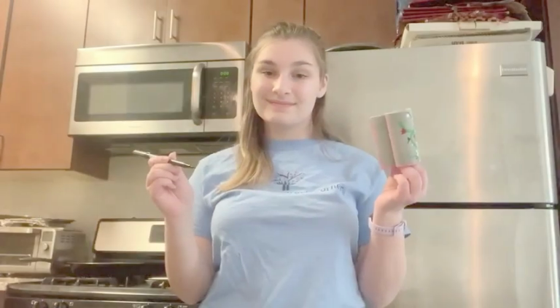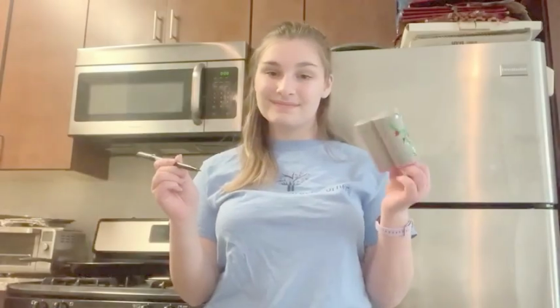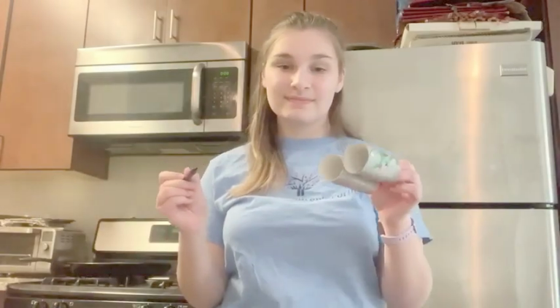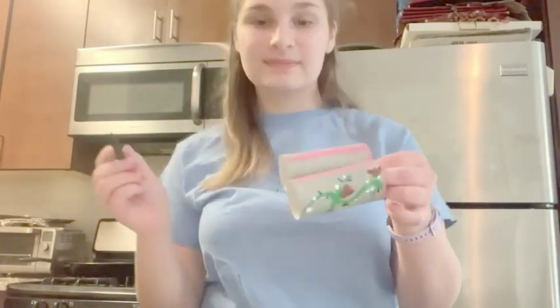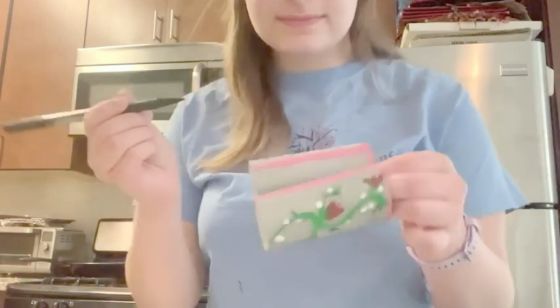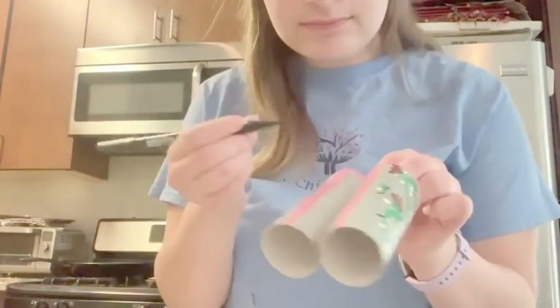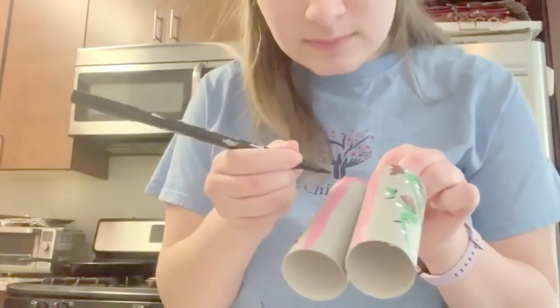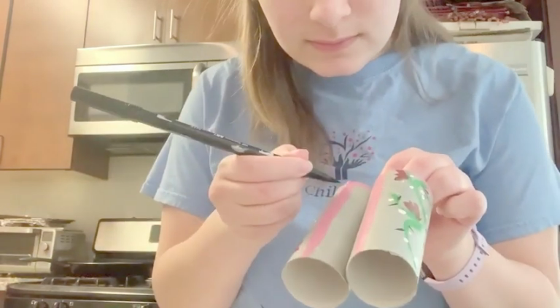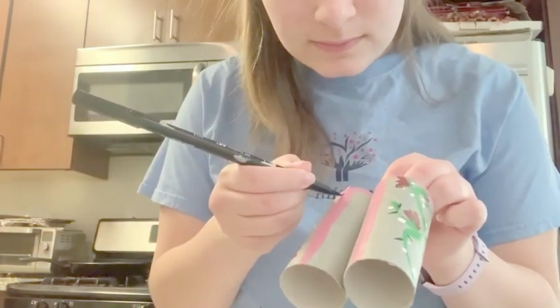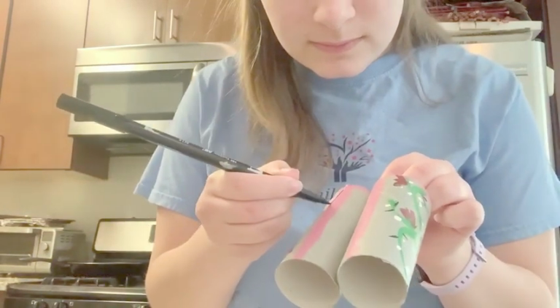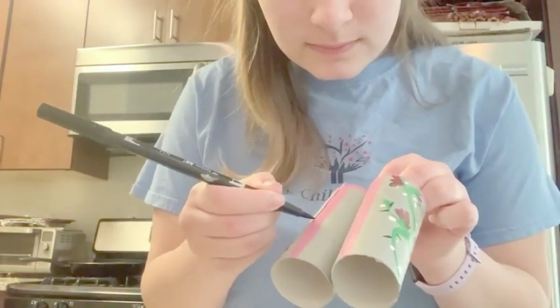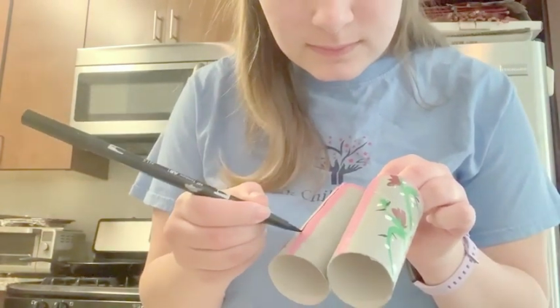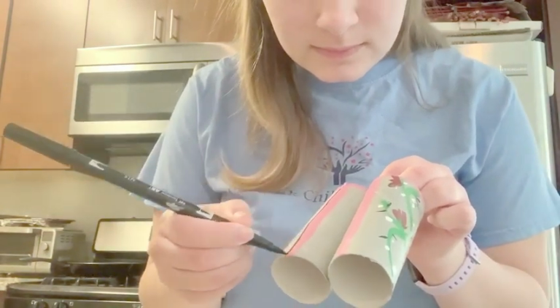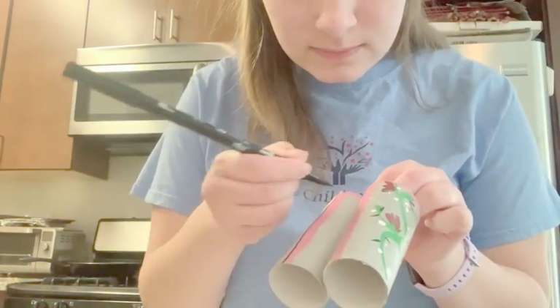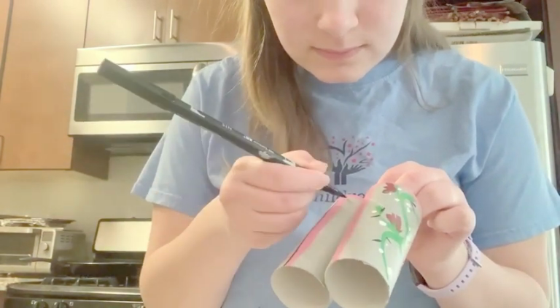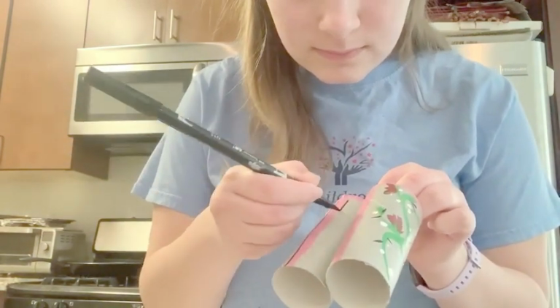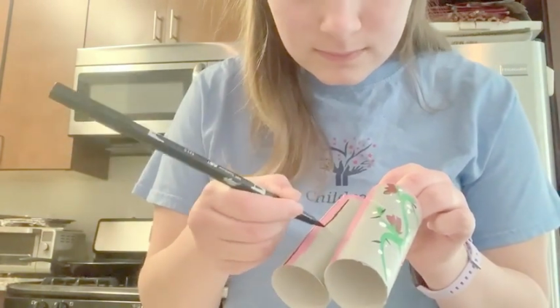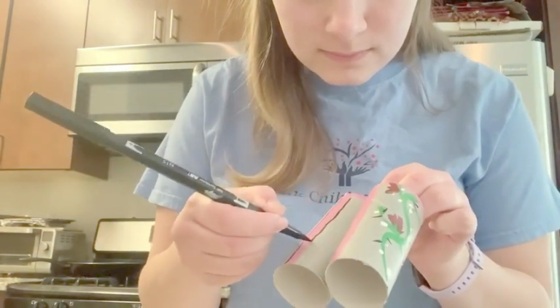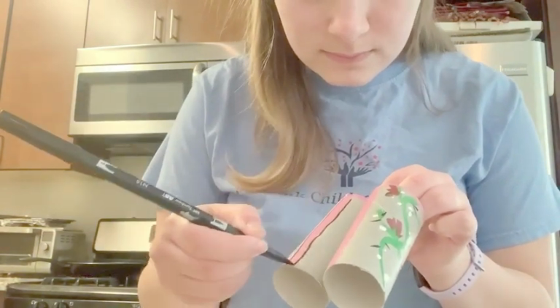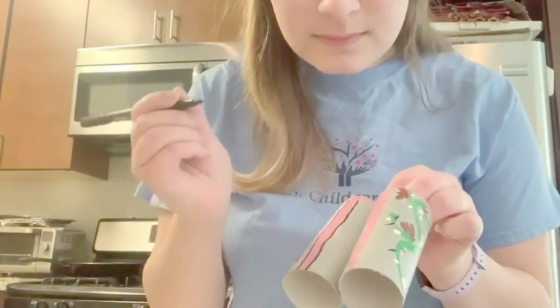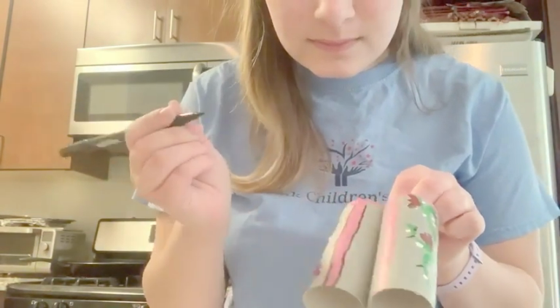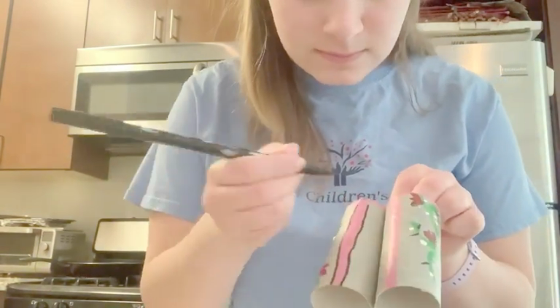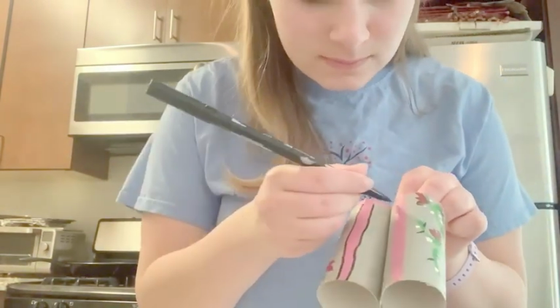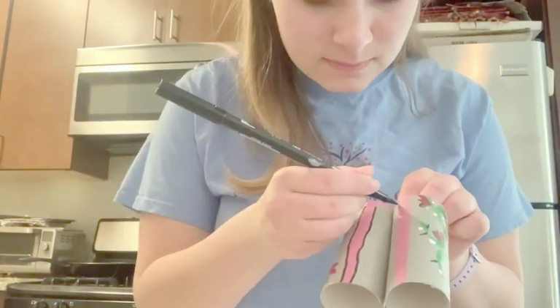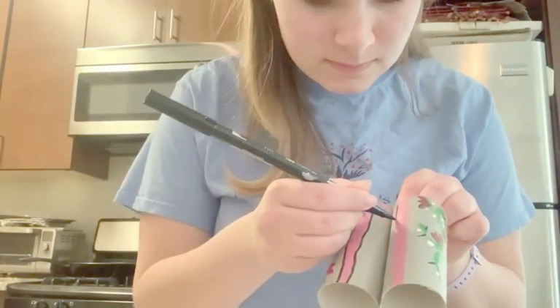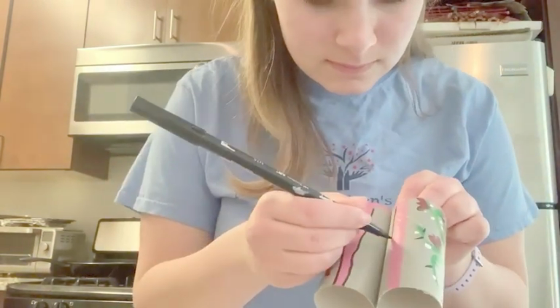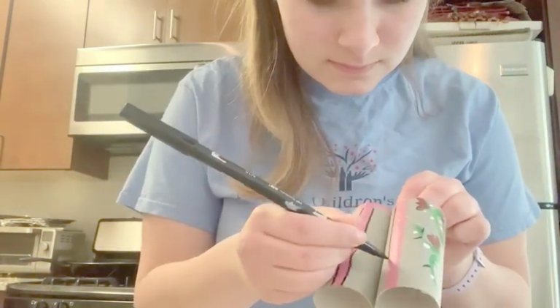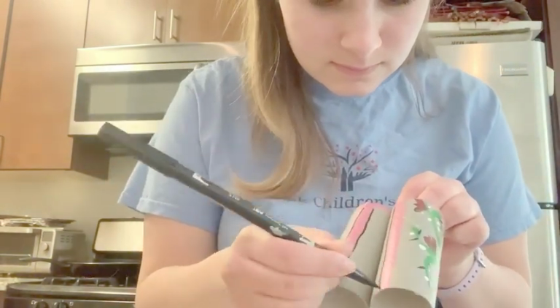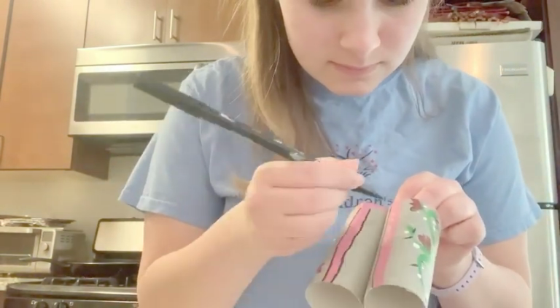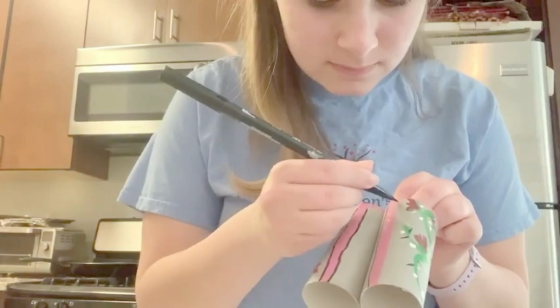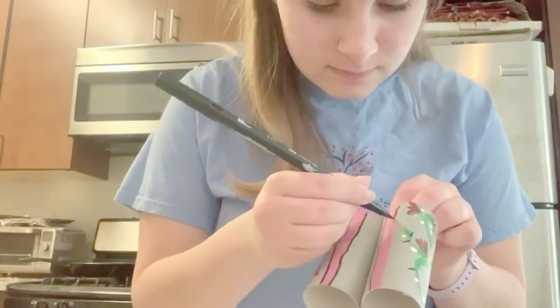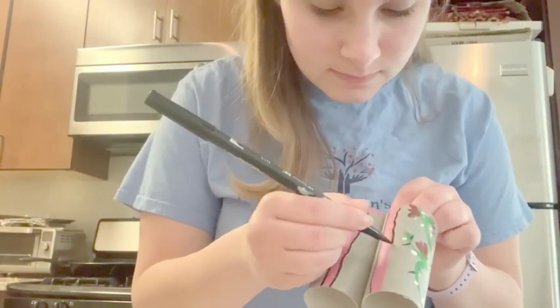This next part is completely optional. Take a black sharpie or marker and outline your designs to really make them pop.